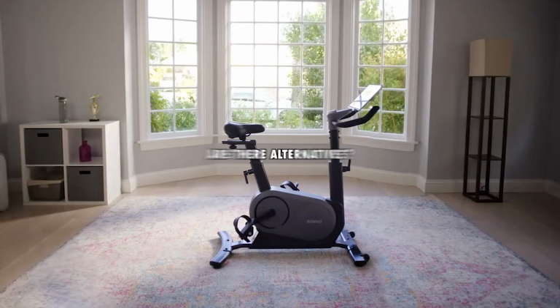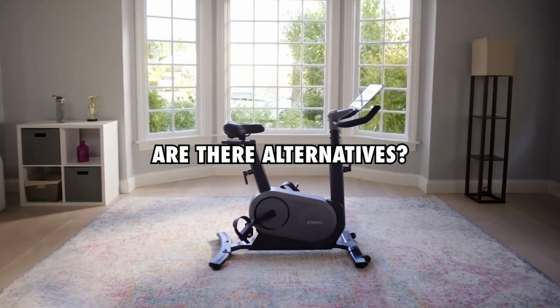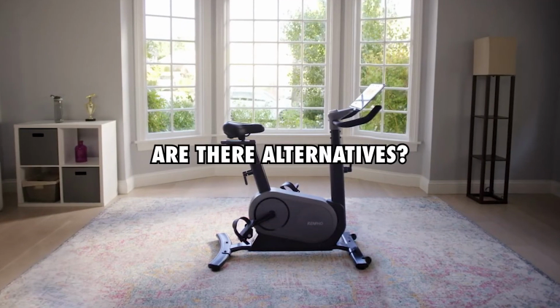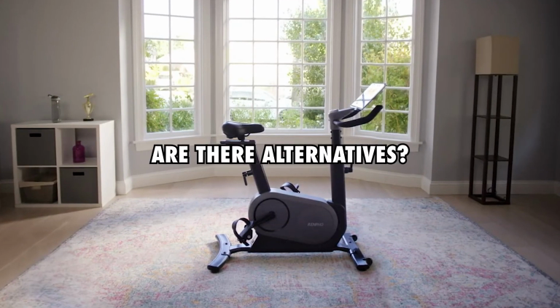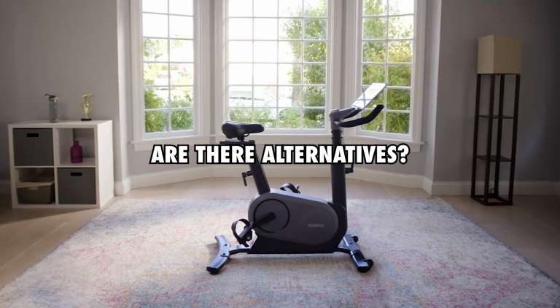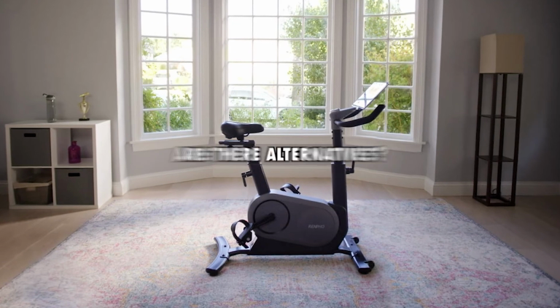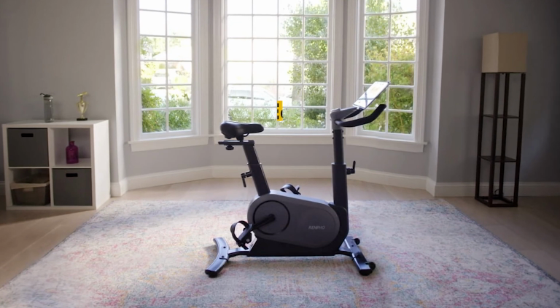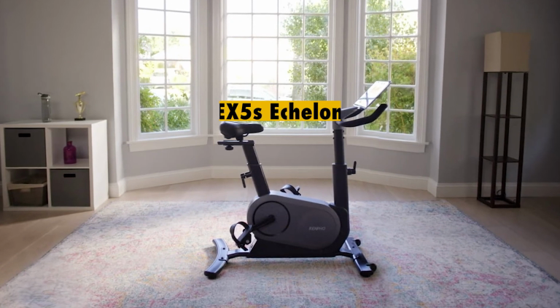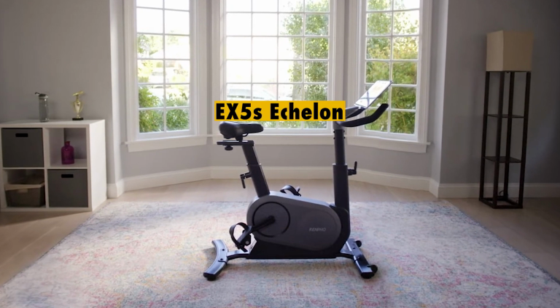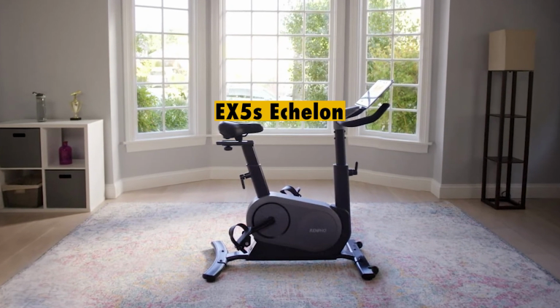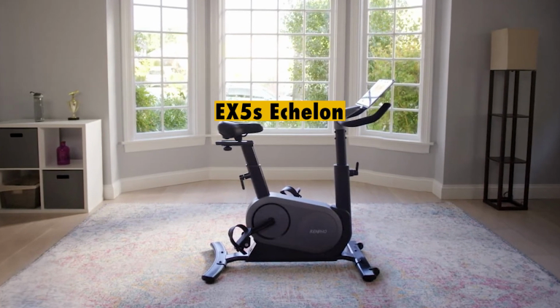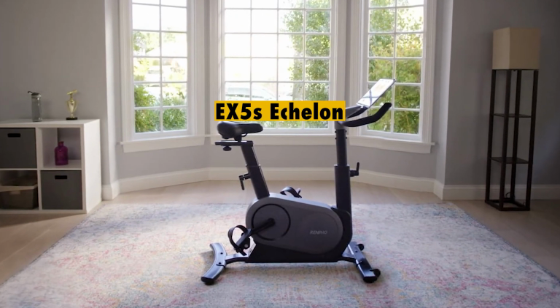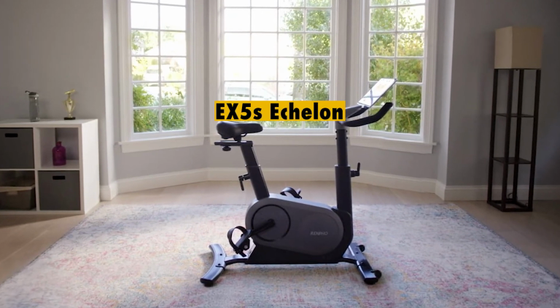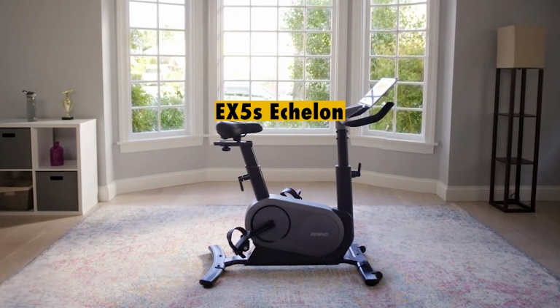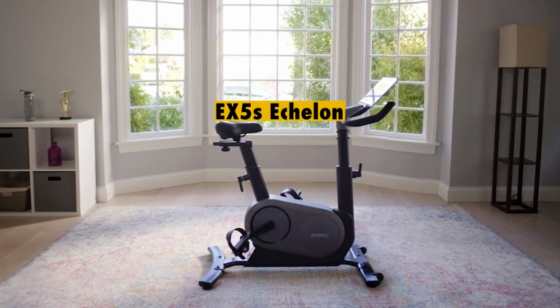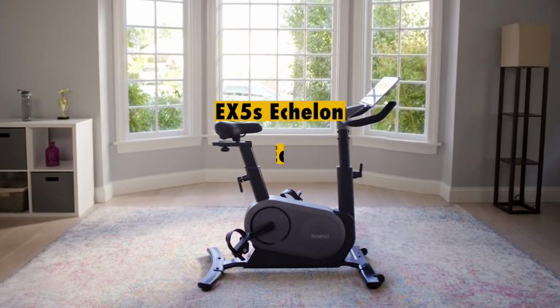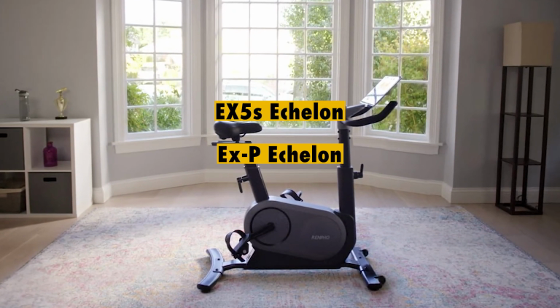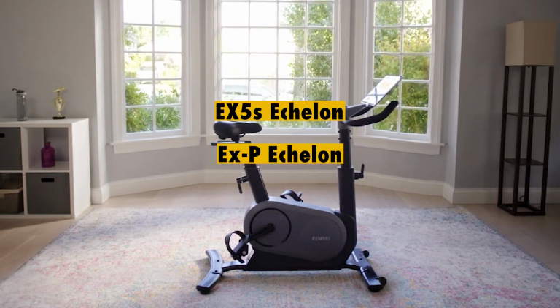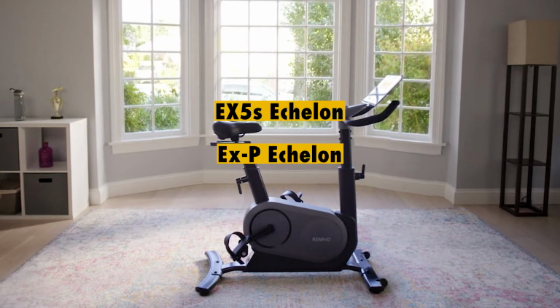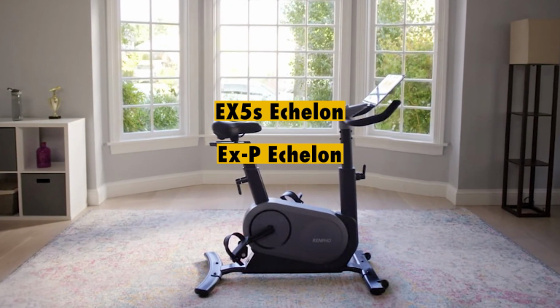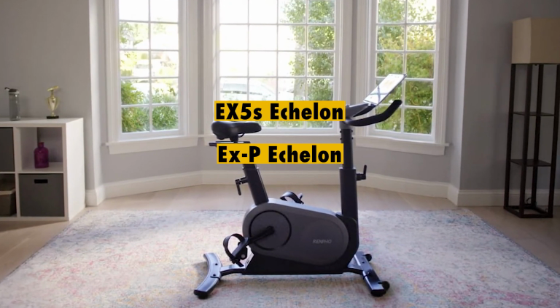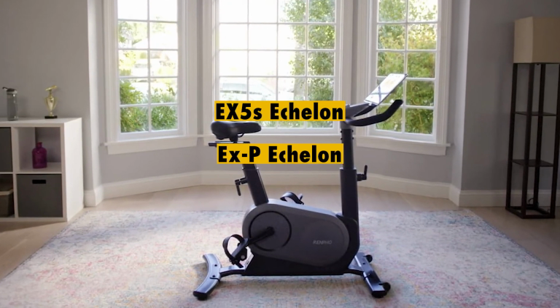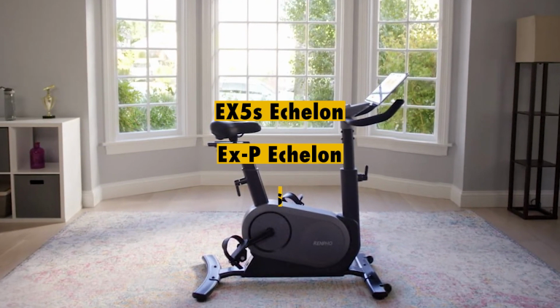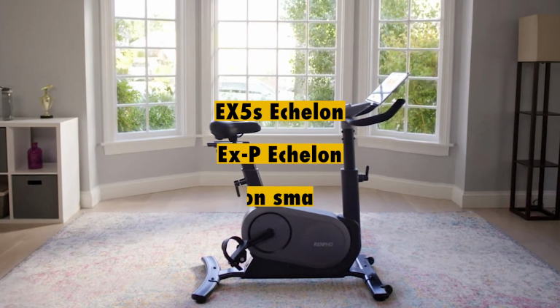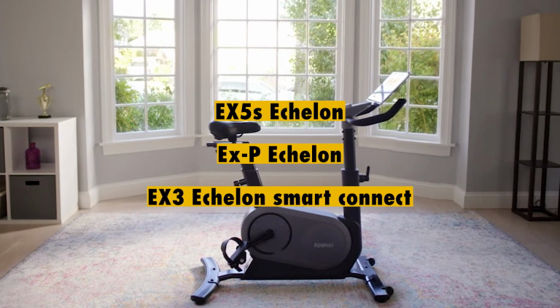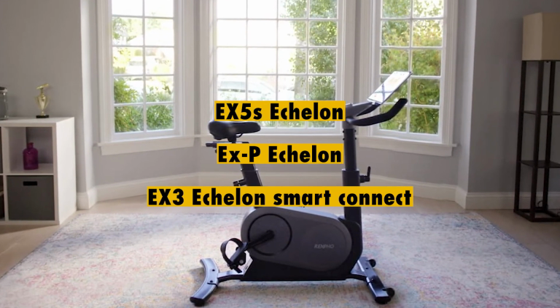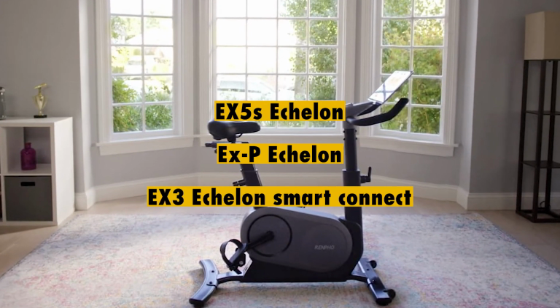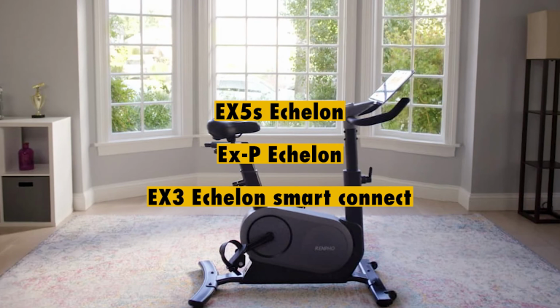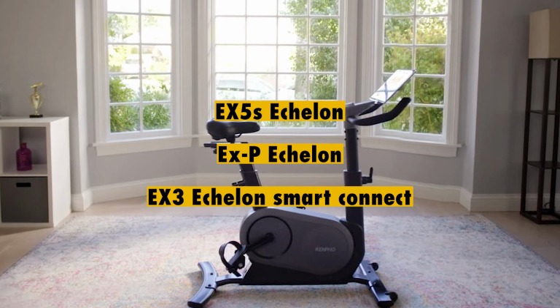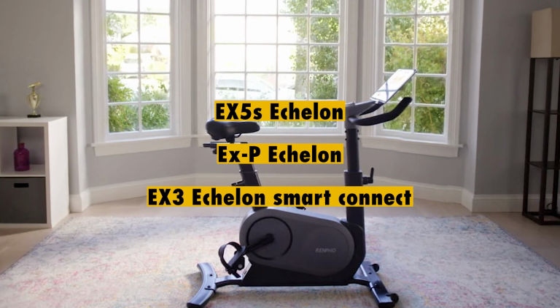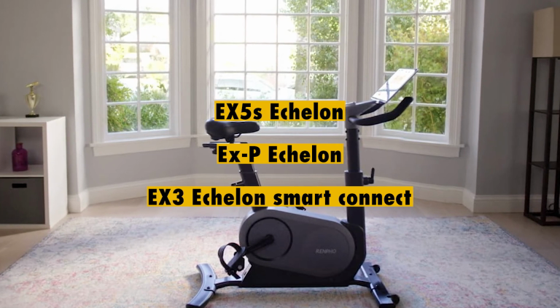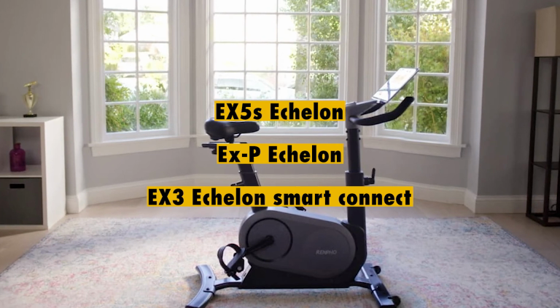Are there alternatives? EX5S Echelon, EXP Echelon, EX3 Echelon Smart Connect.